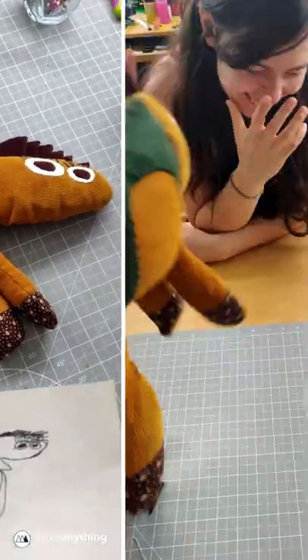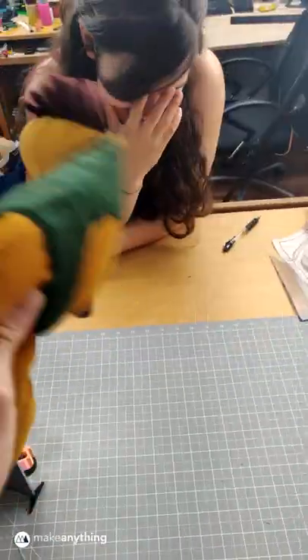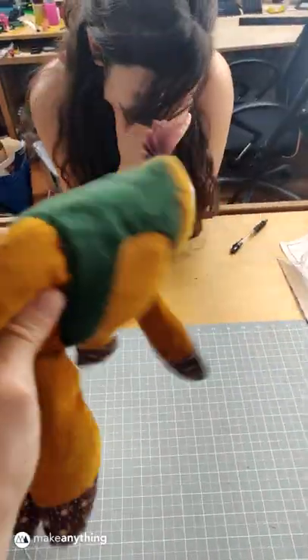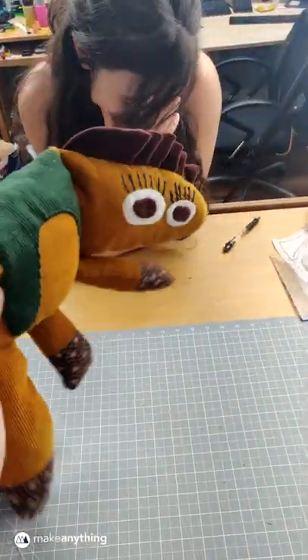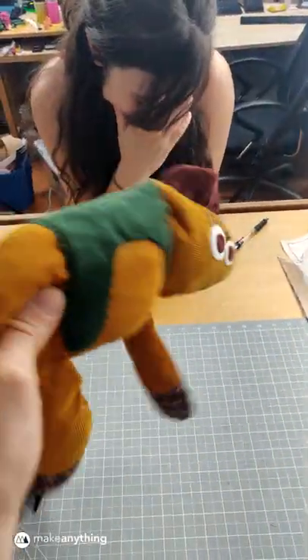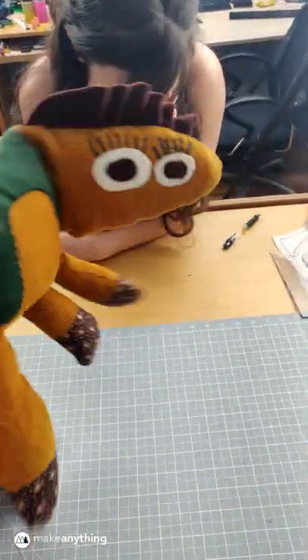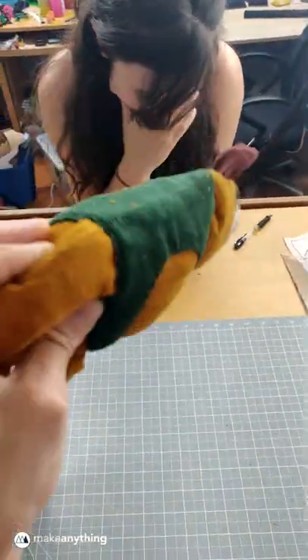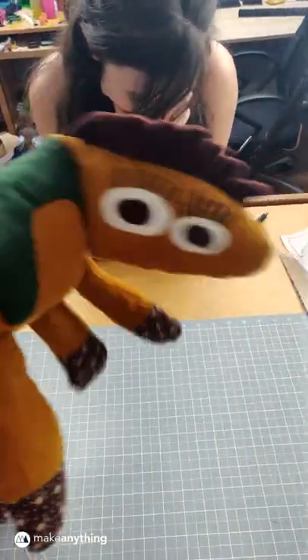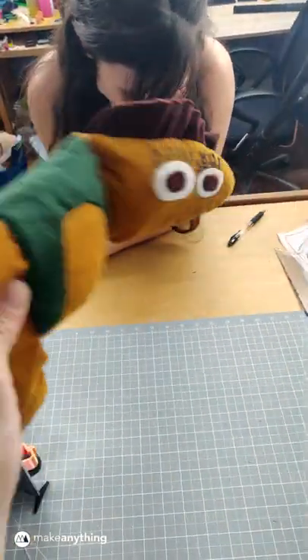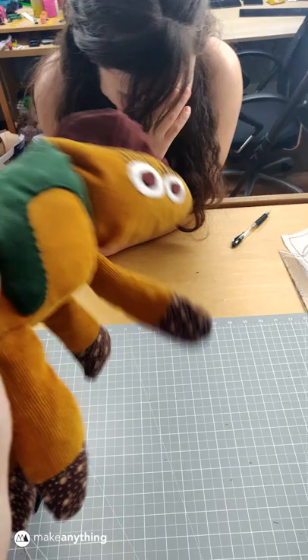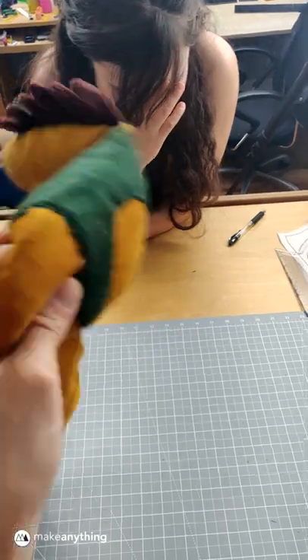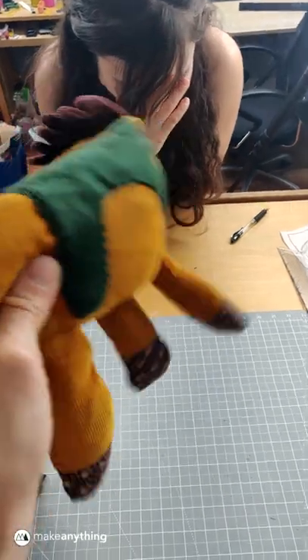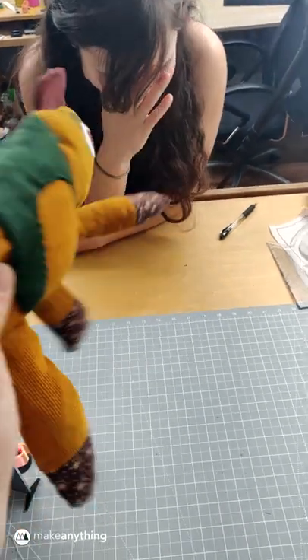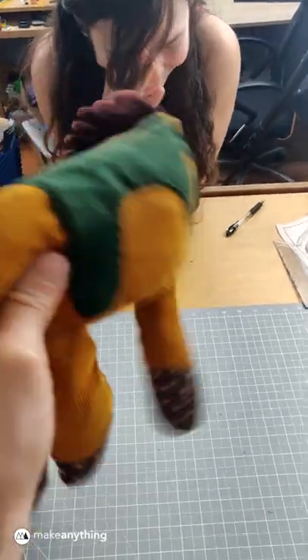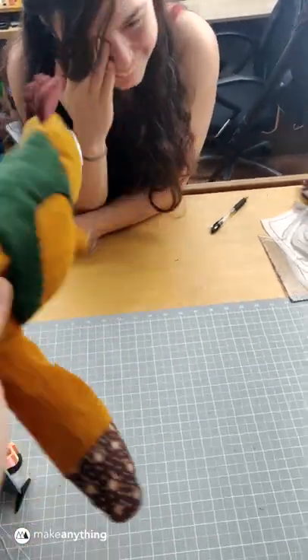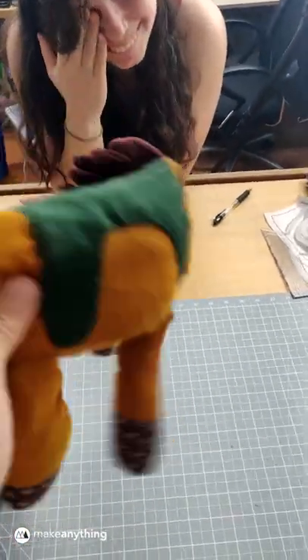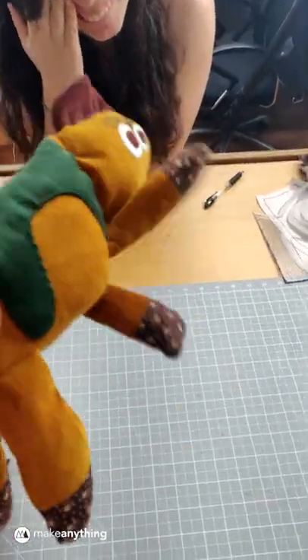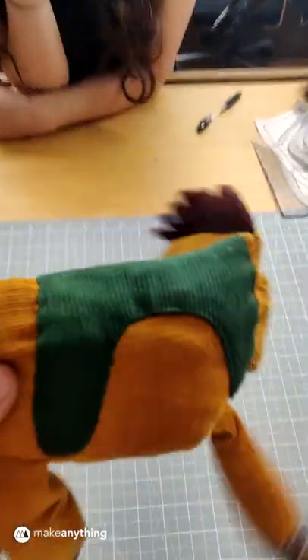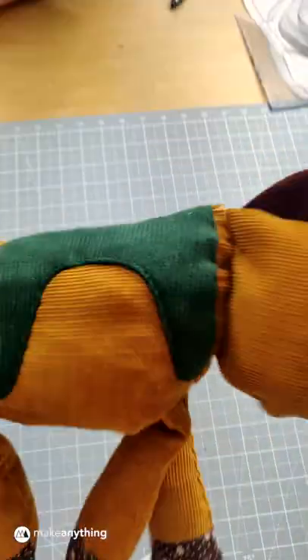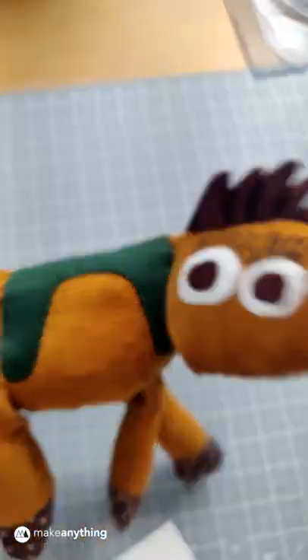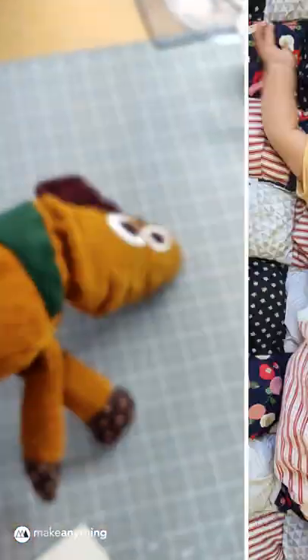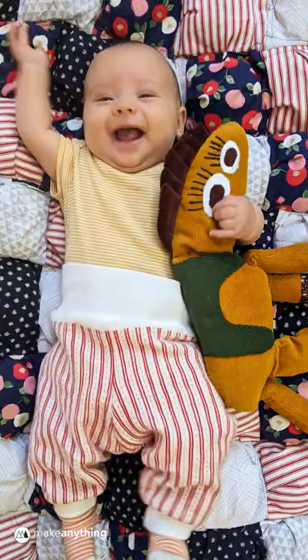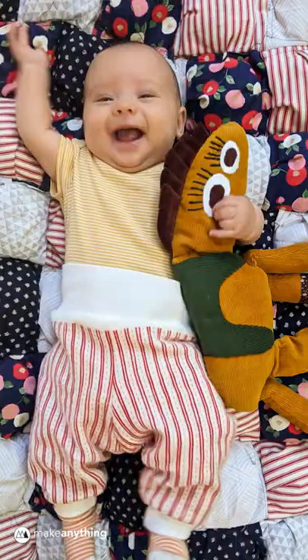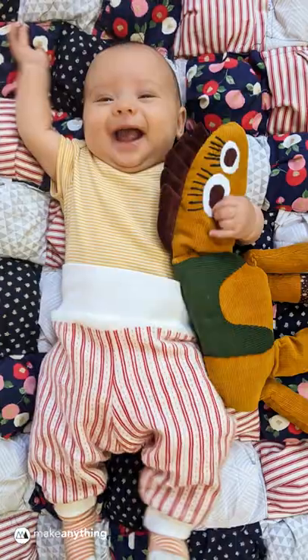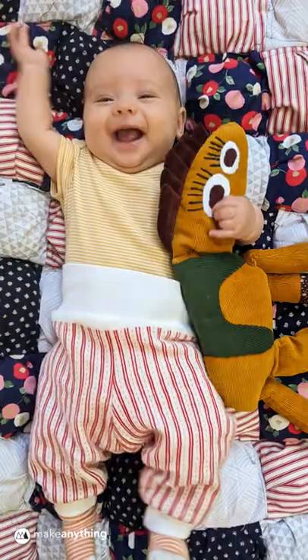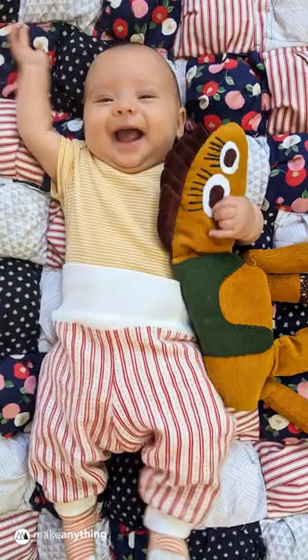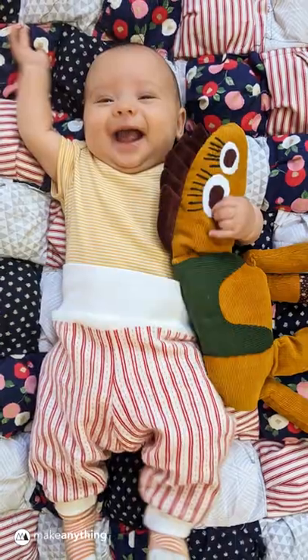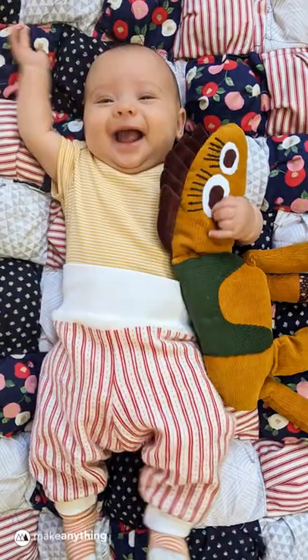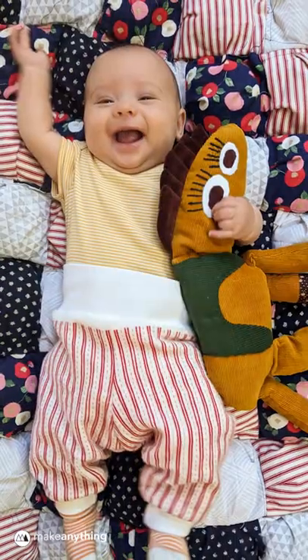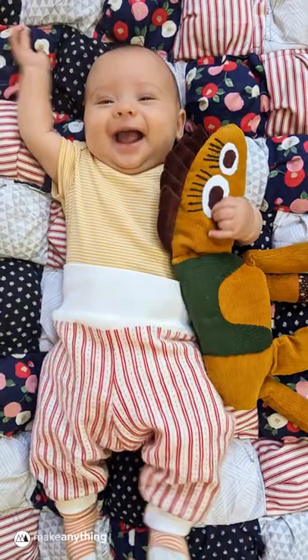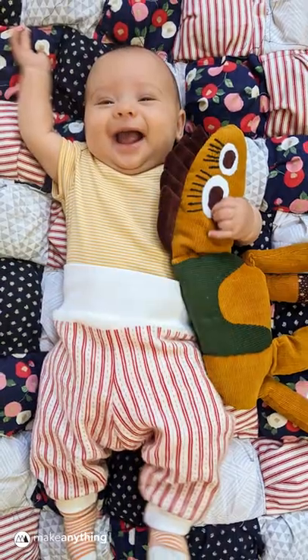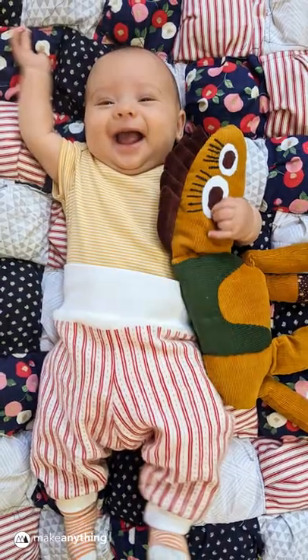I love how floppy it is, and more importantly, Farrah seems to like it too.